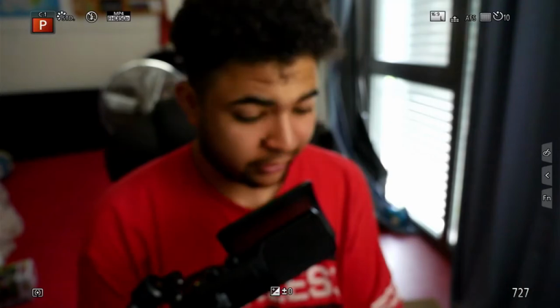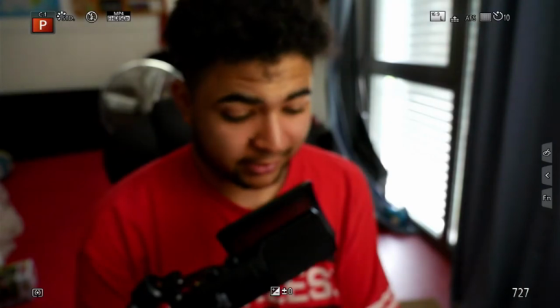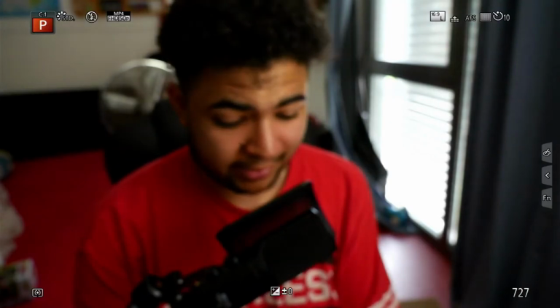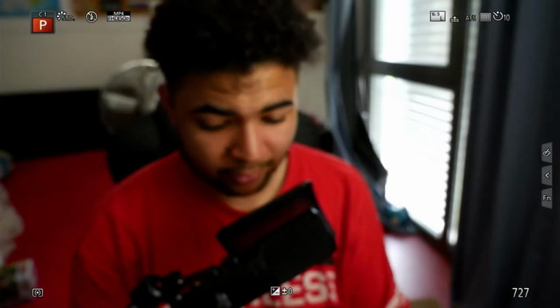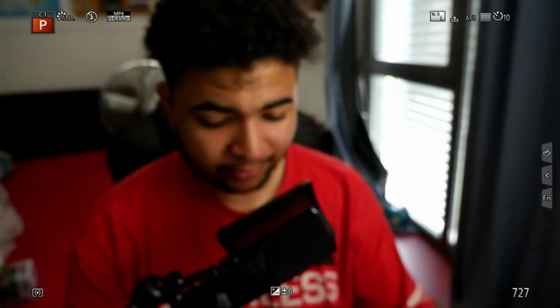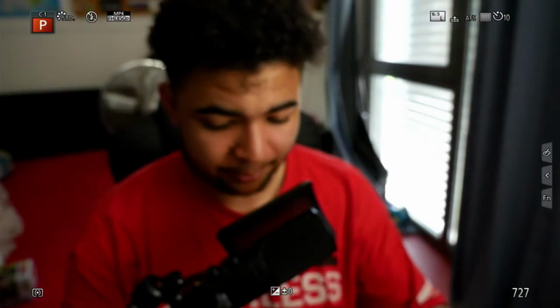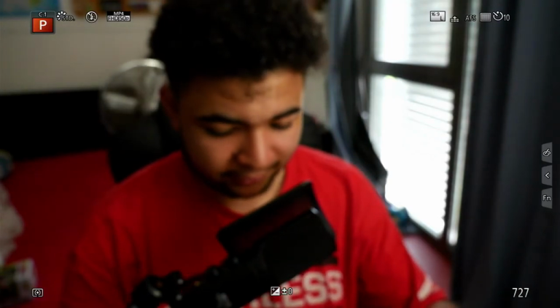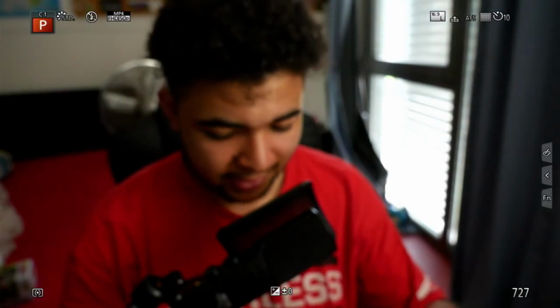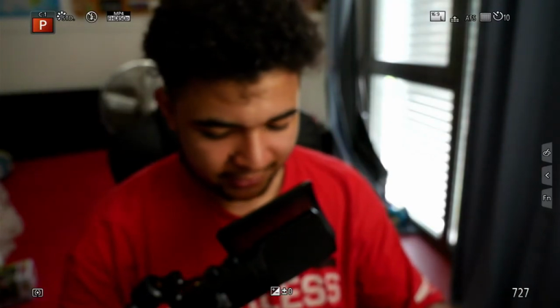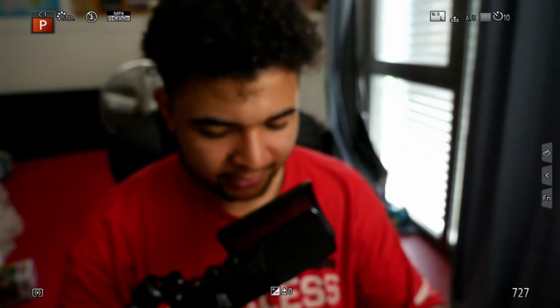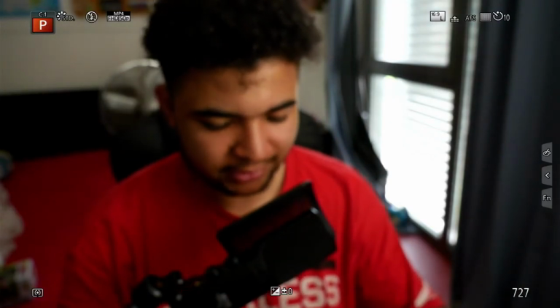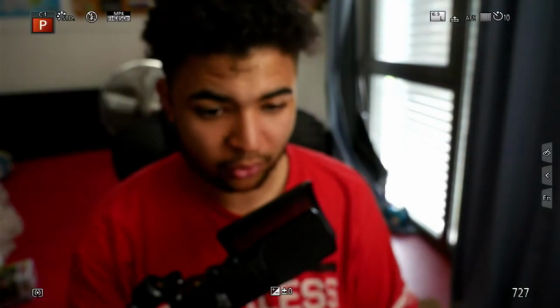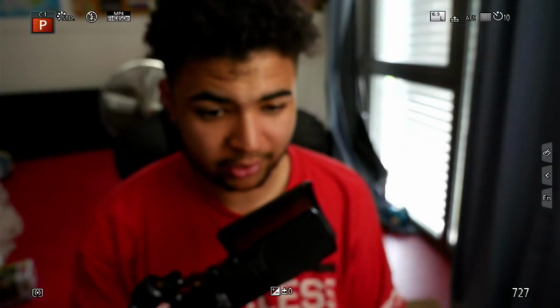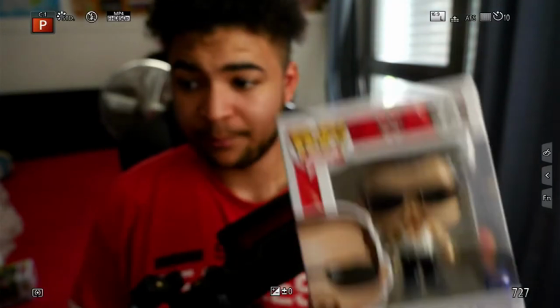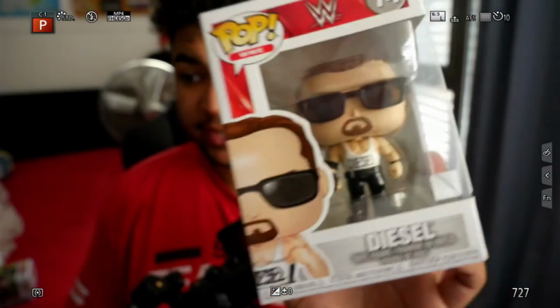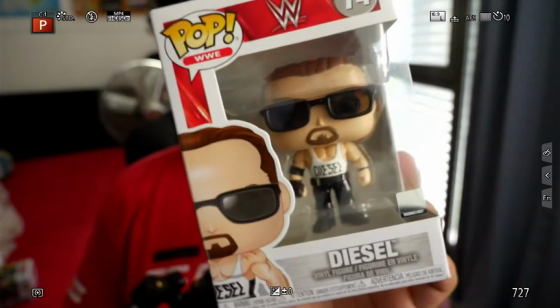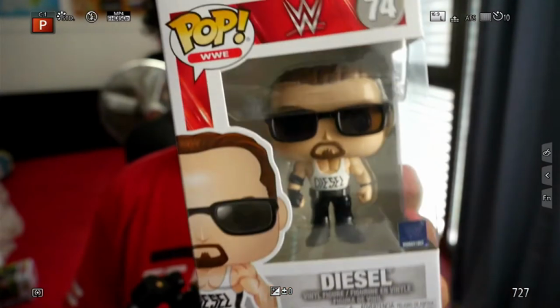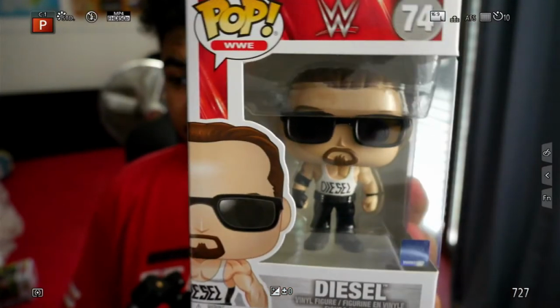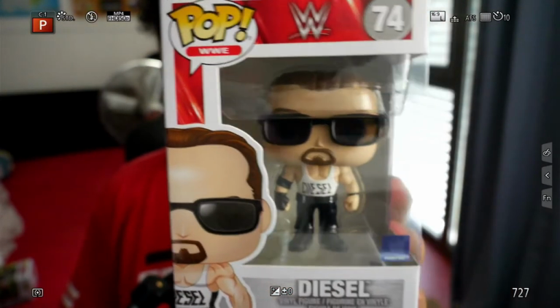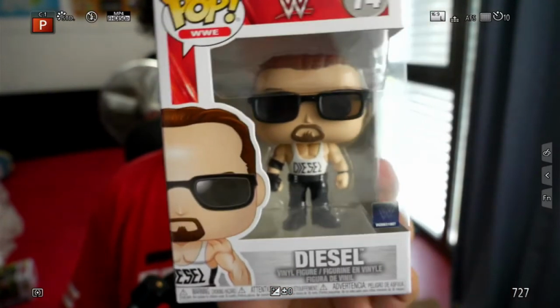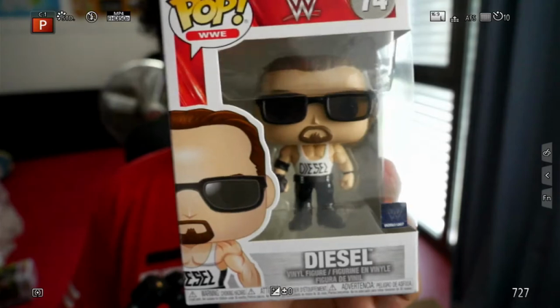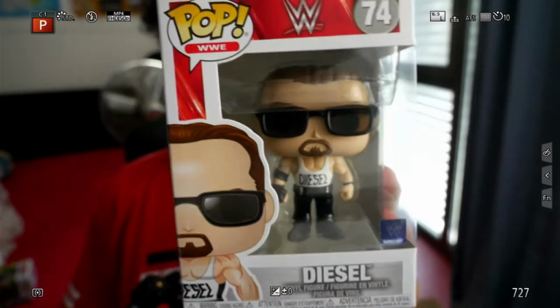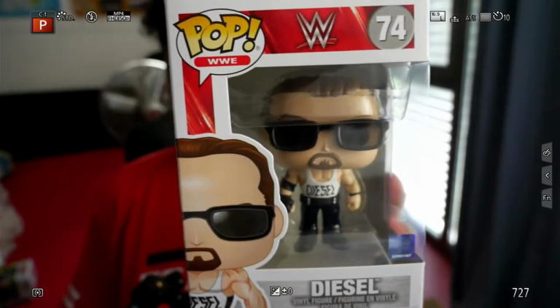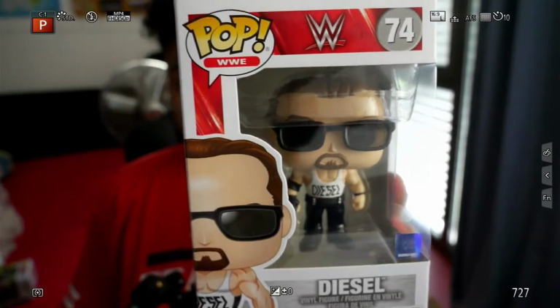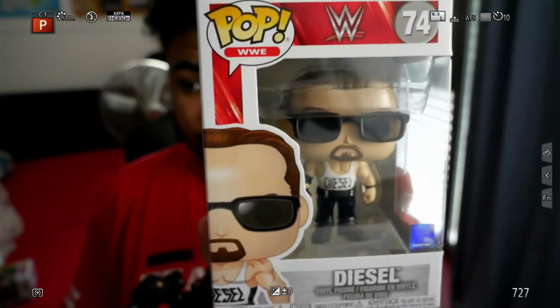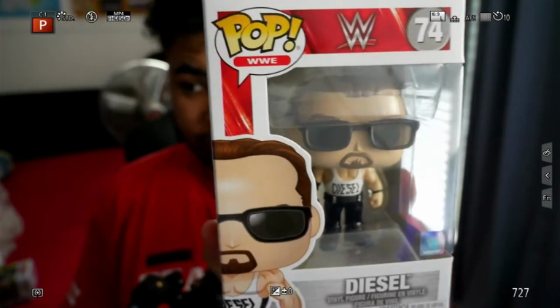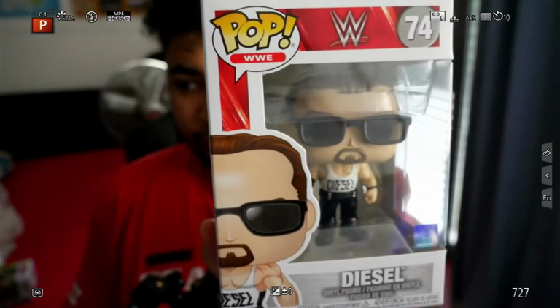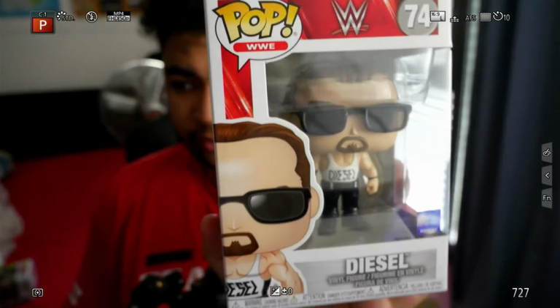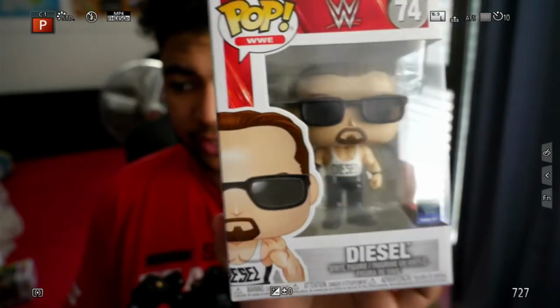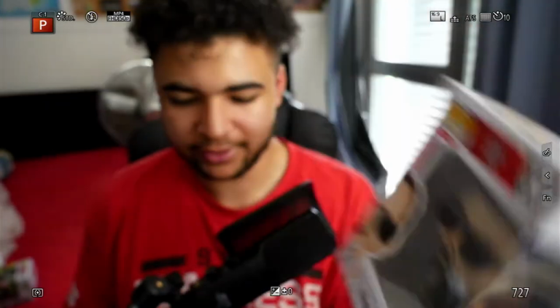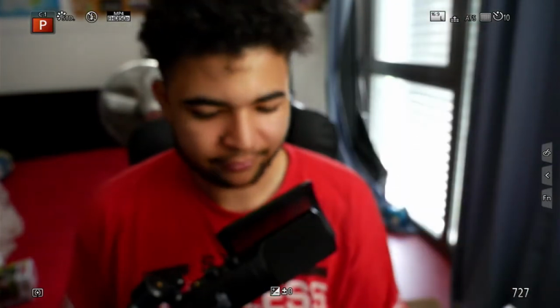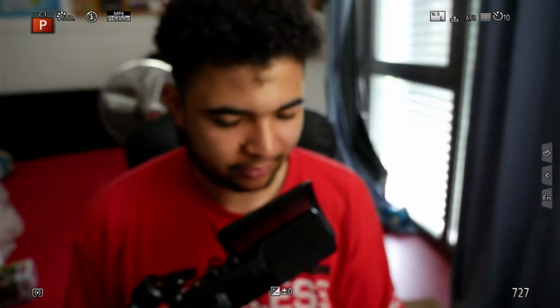So in the collection, I'm only missing the Miz and the Mean Gene Okerlund. But yeah, that is awesome. Such a cool Funko as well. Love it.